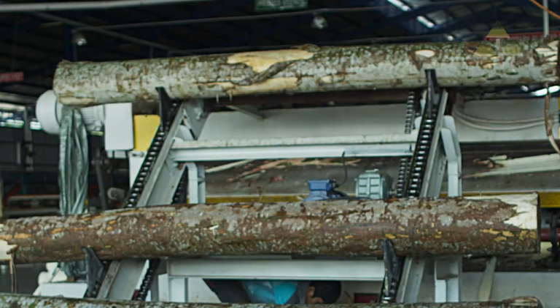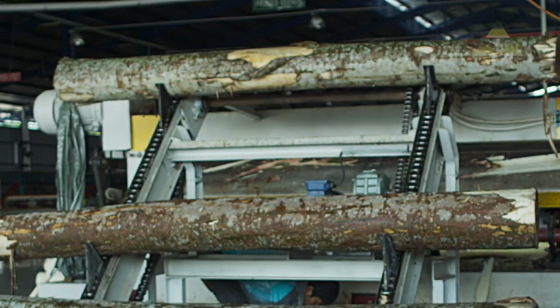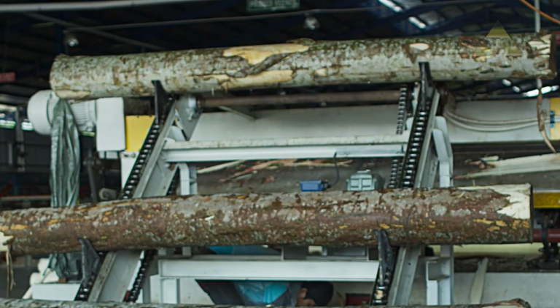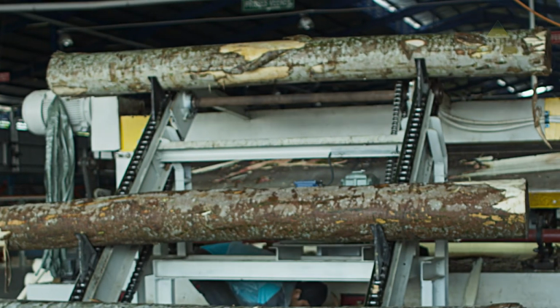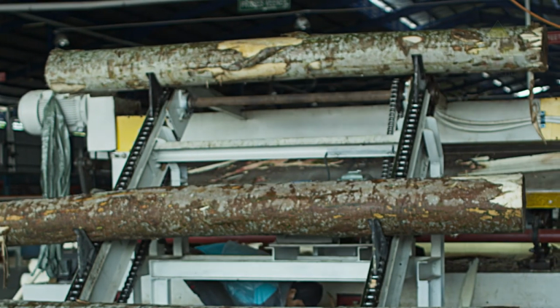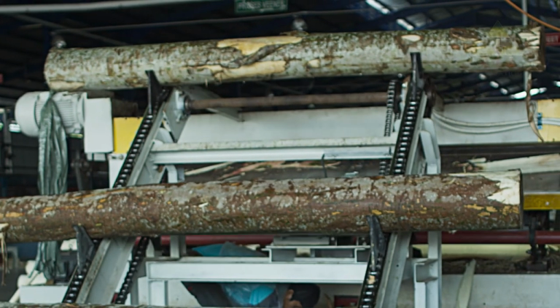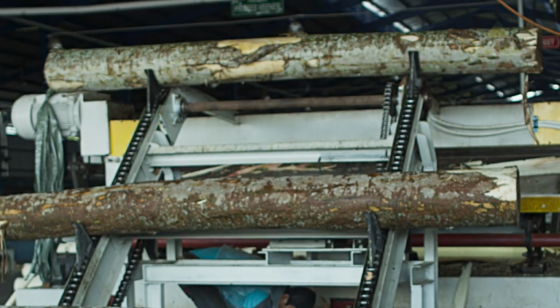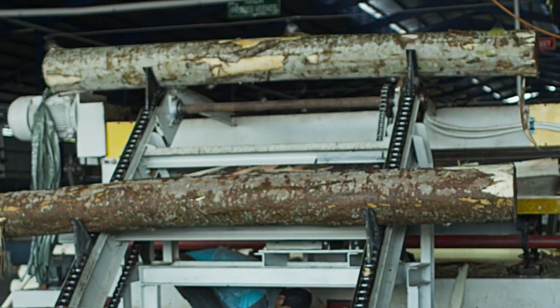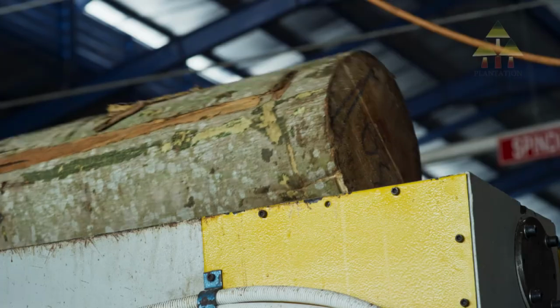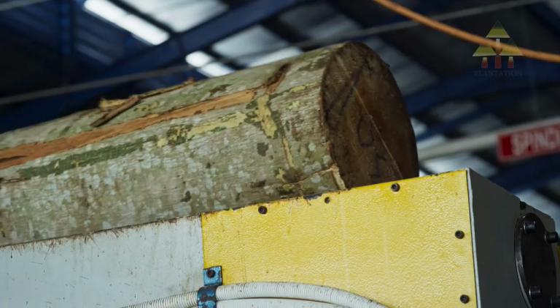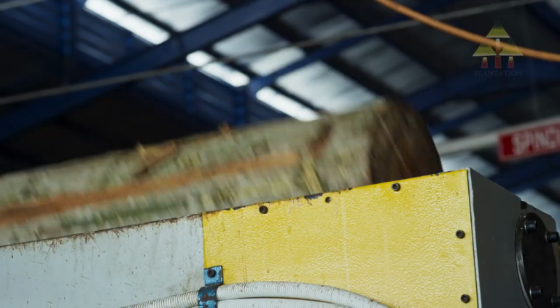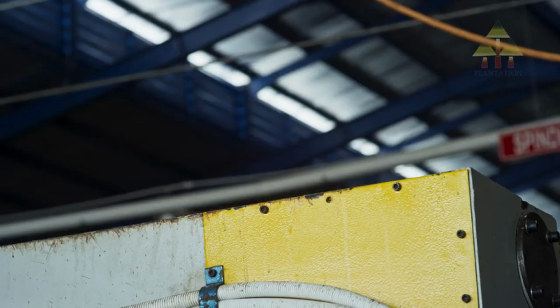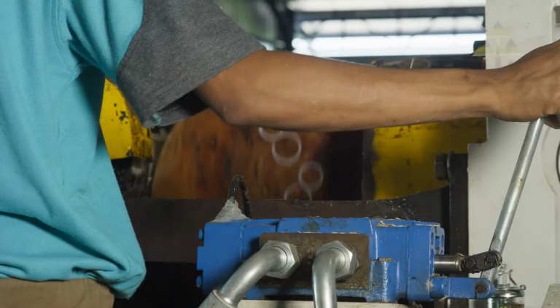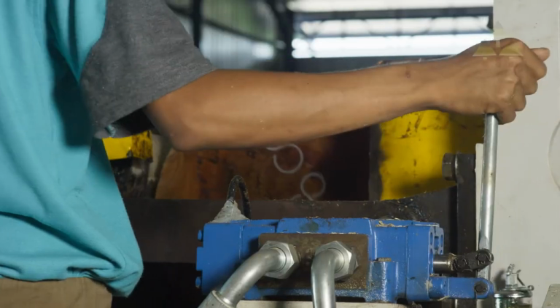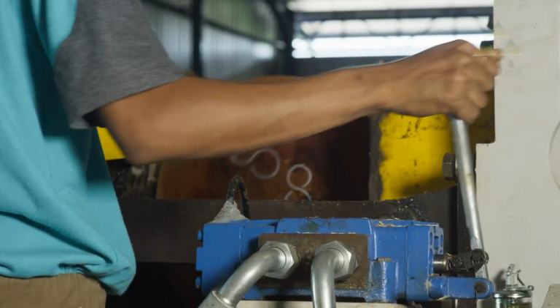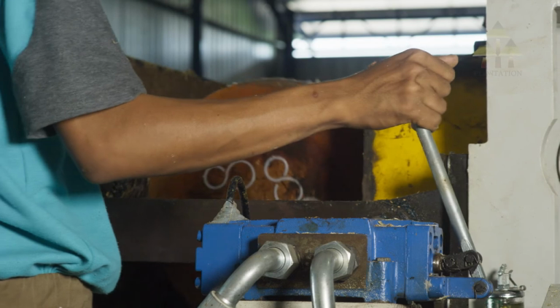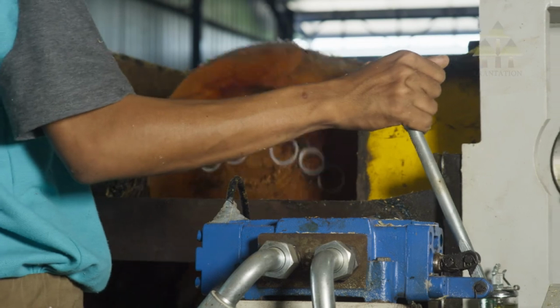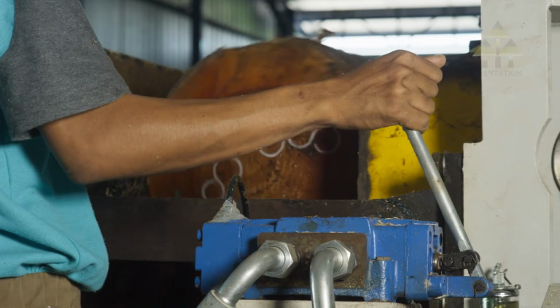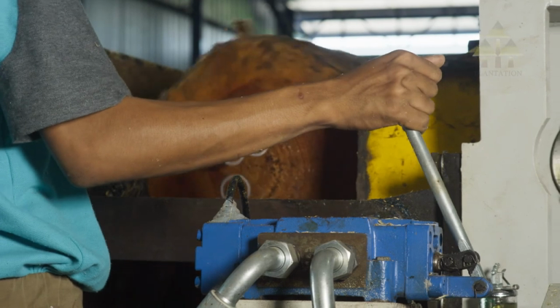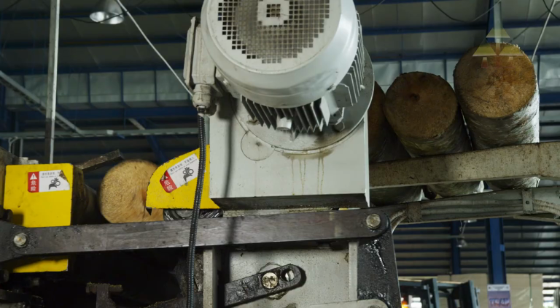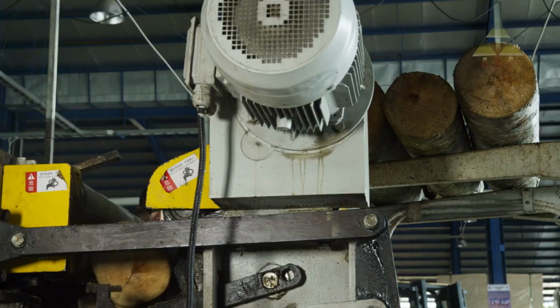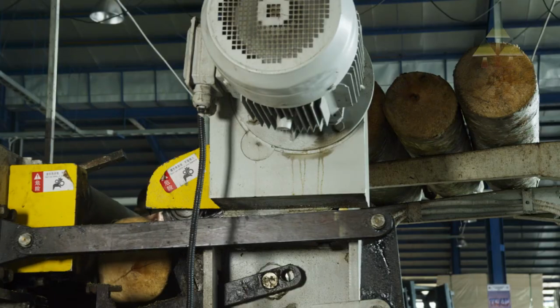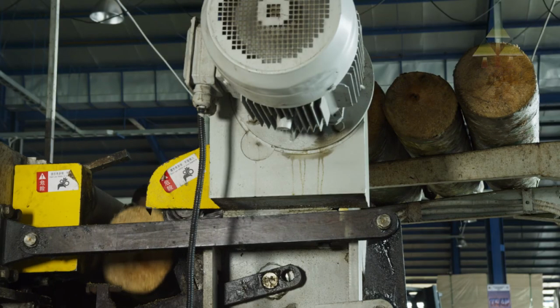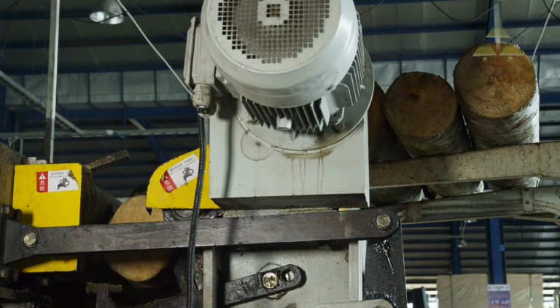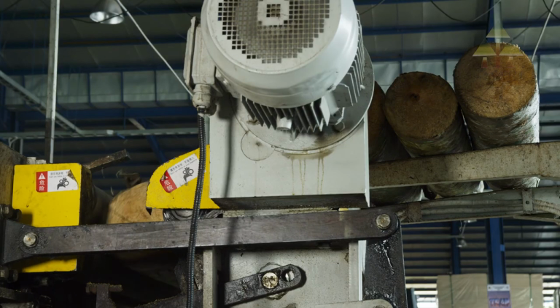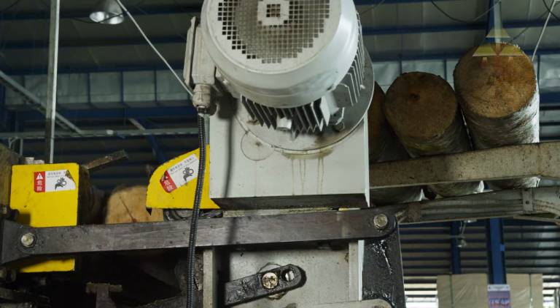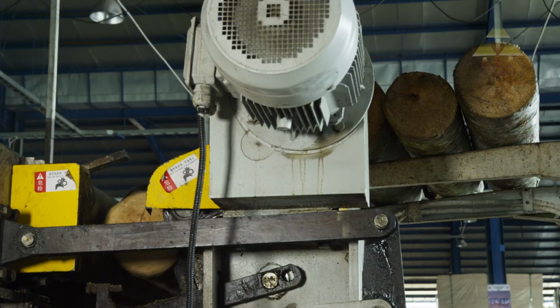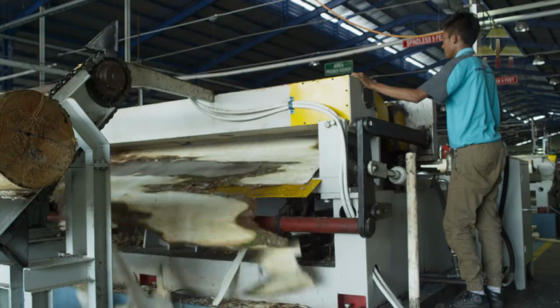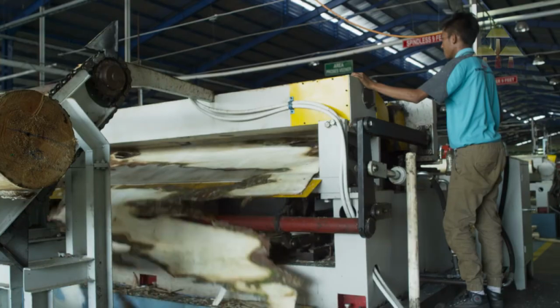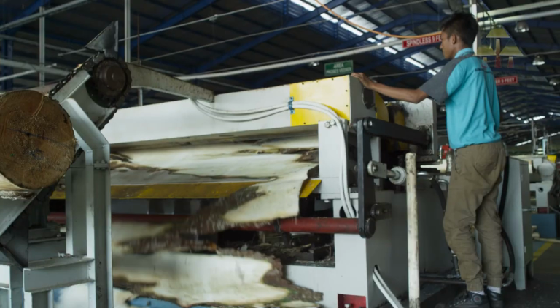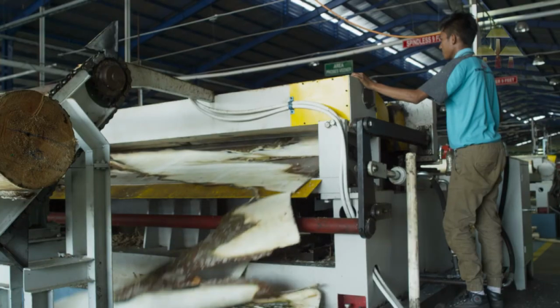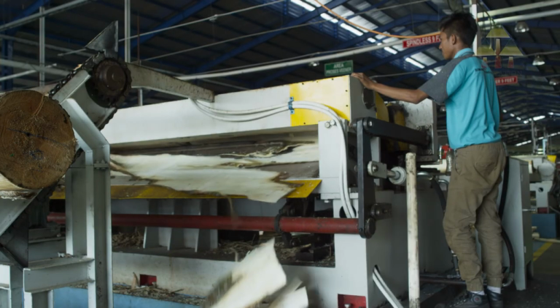Peeling. The logs are ready to be peeled into 5 or 9 feet sheet veneers on a spindle-less lathe.